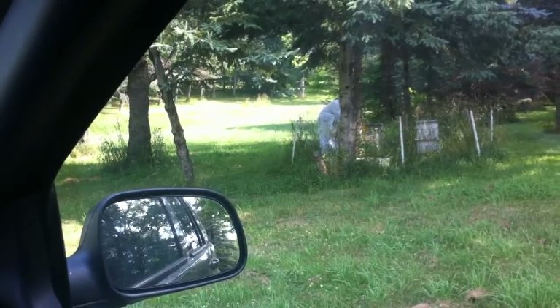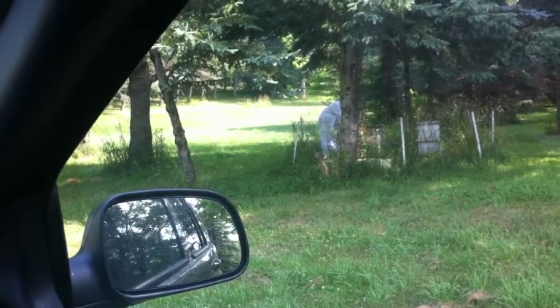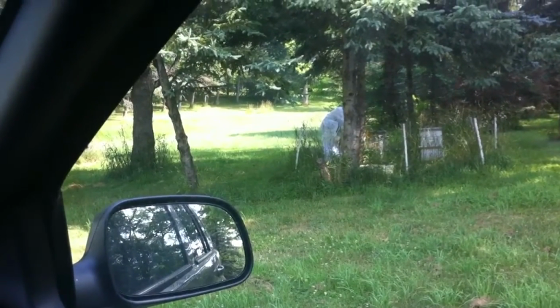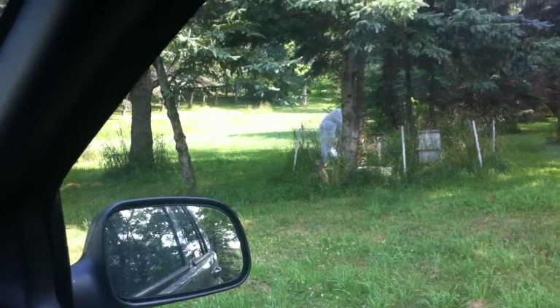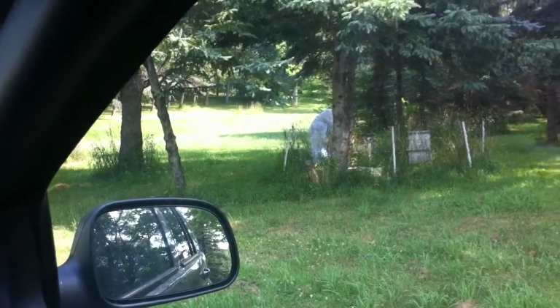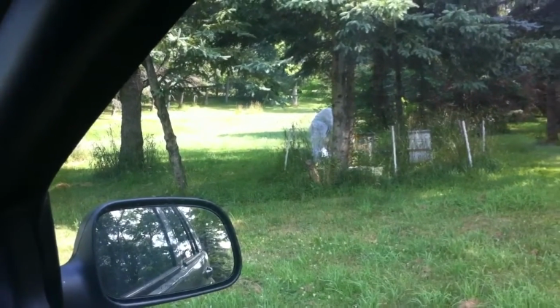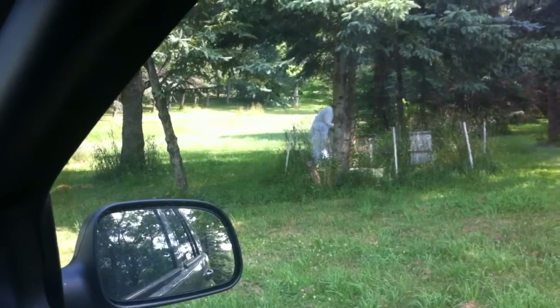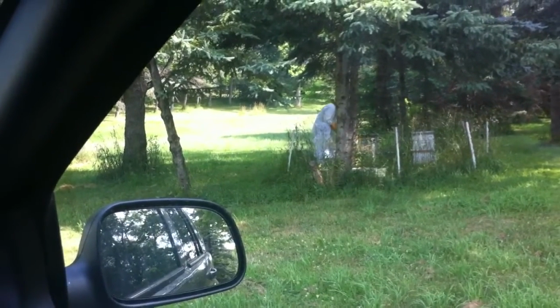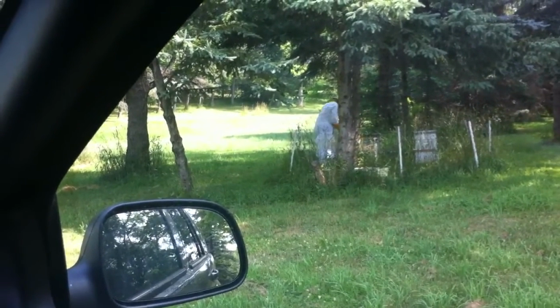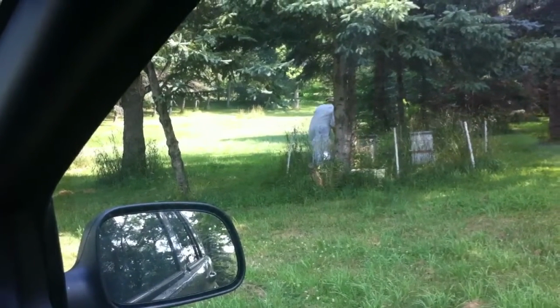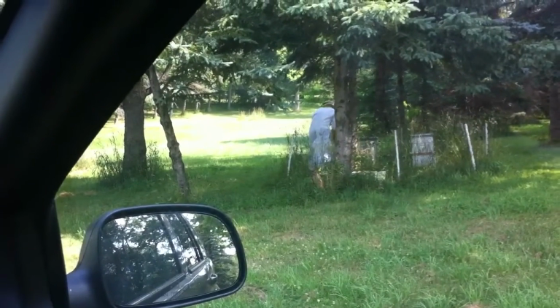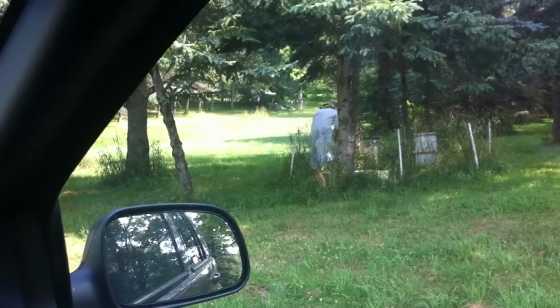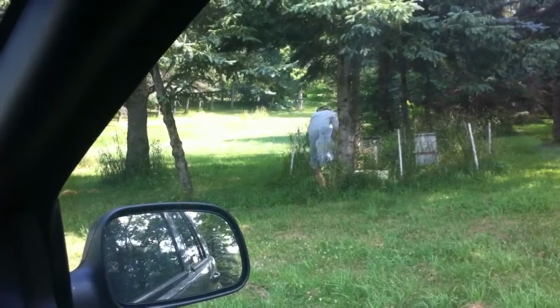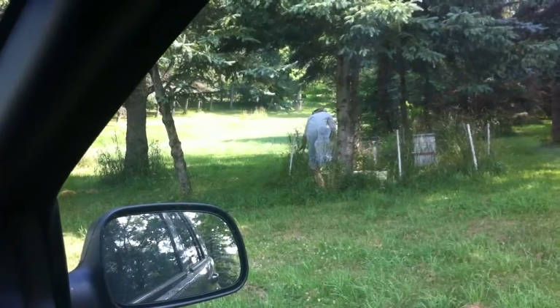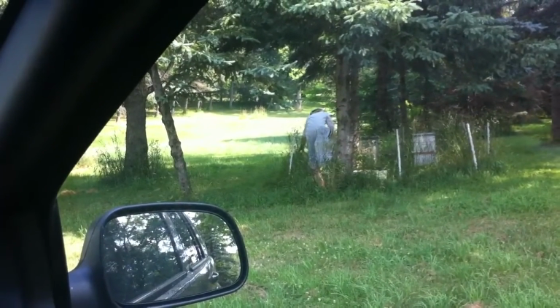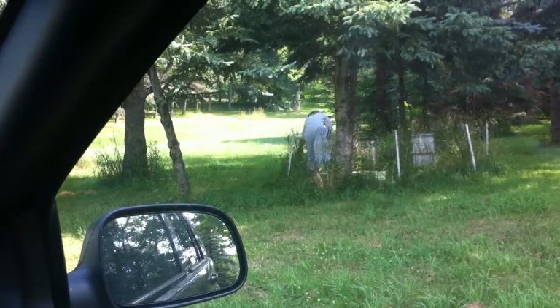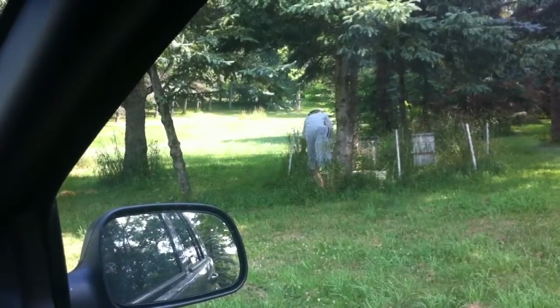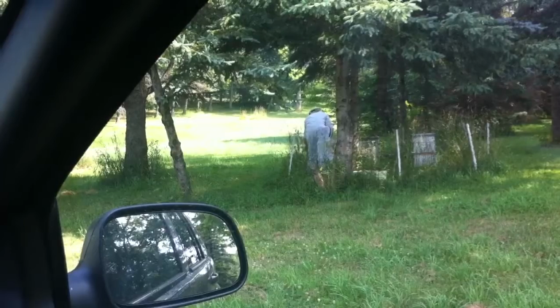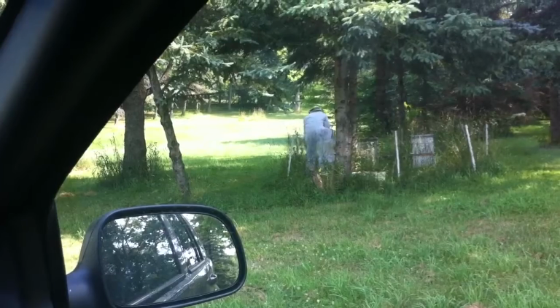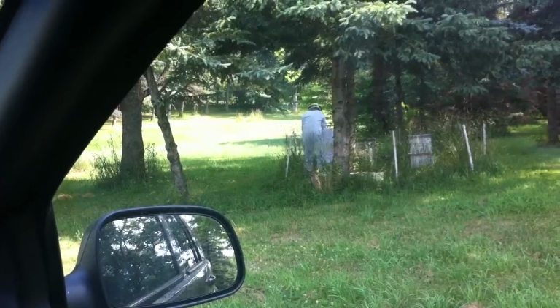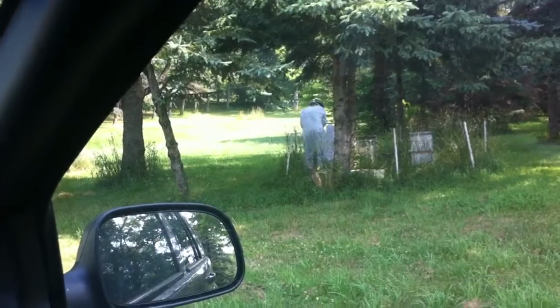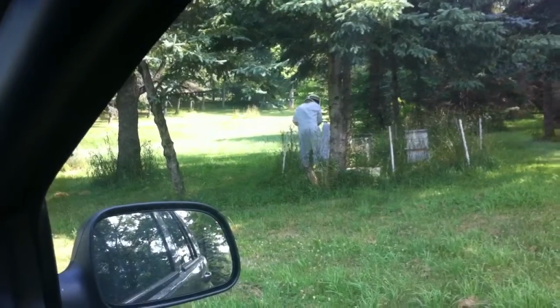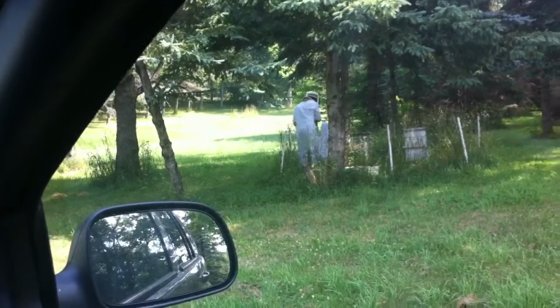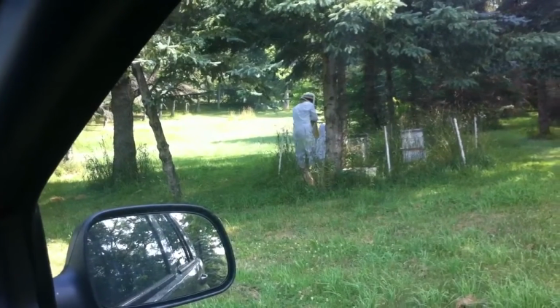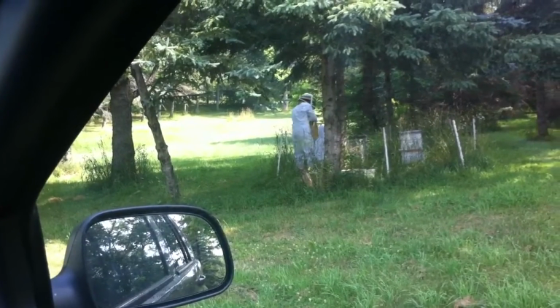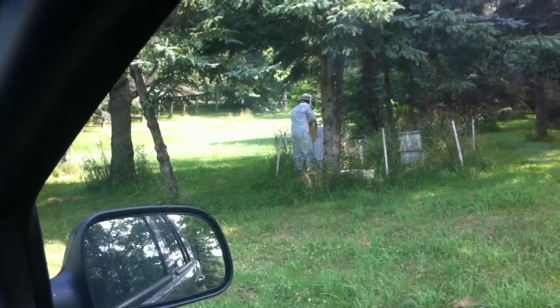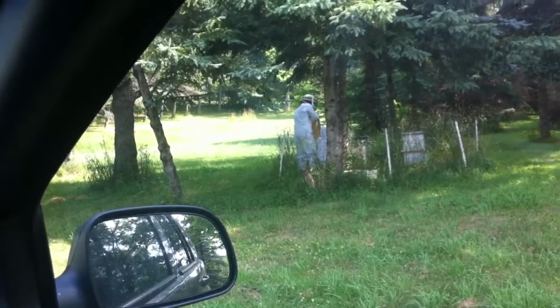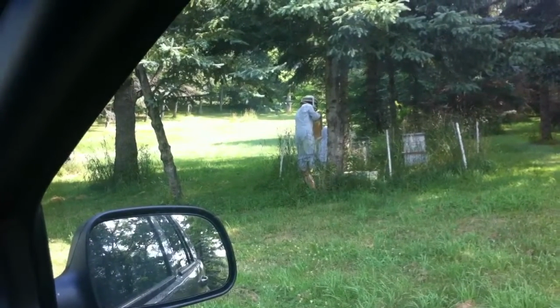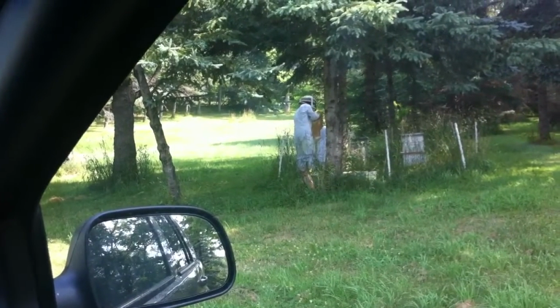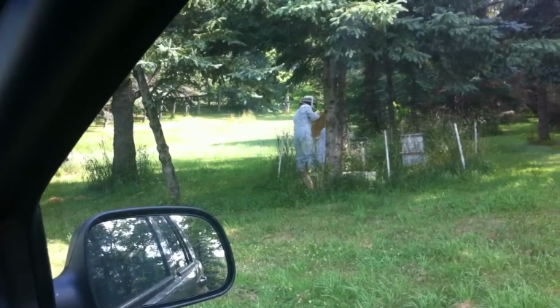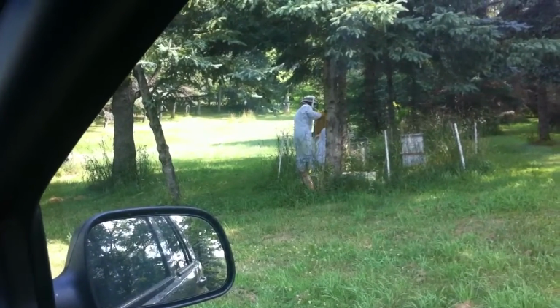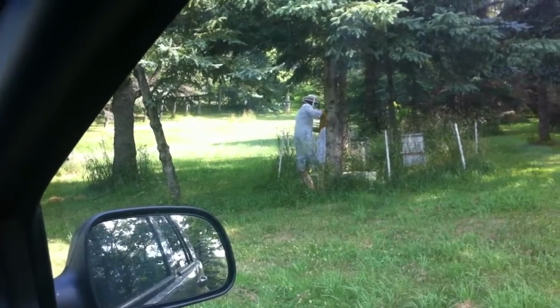I am looking at the beekeeper. It is facing the roof.